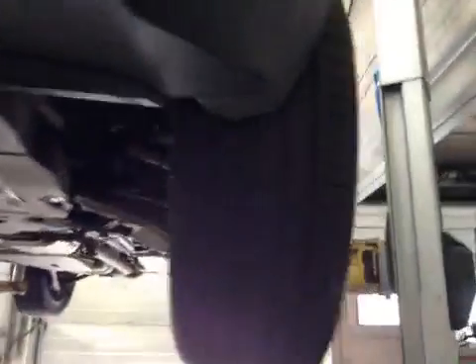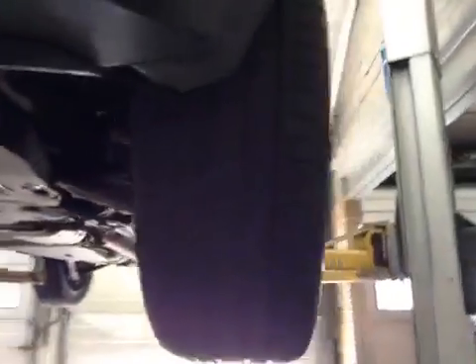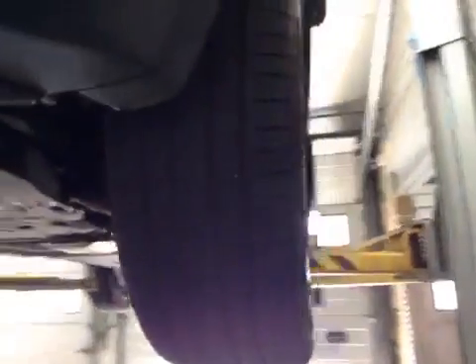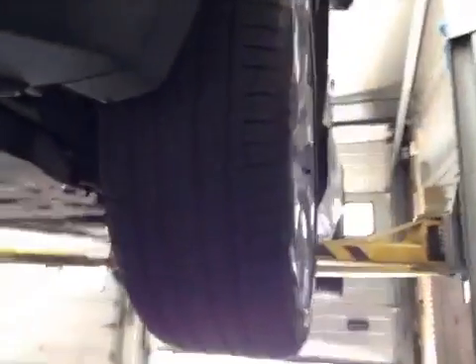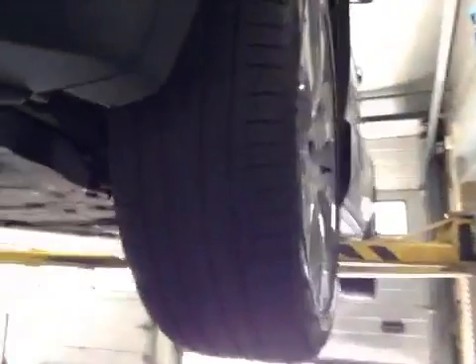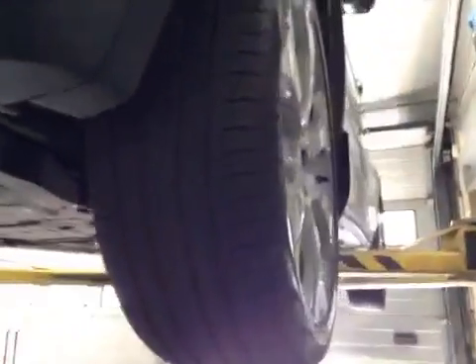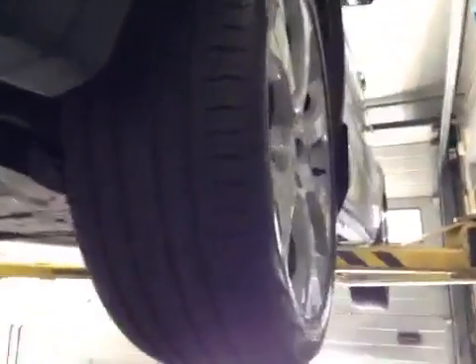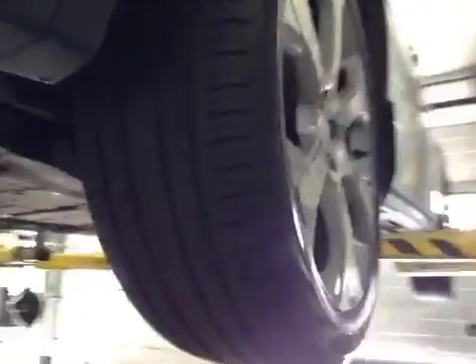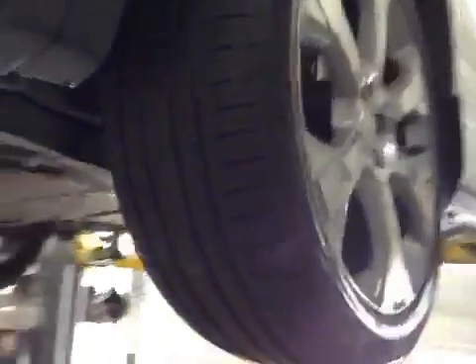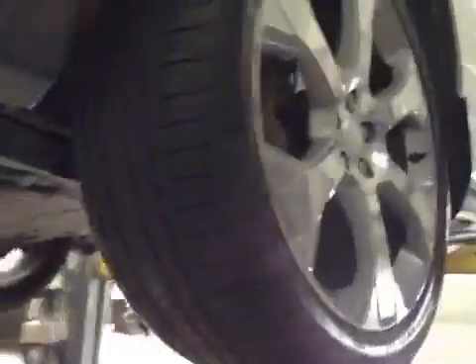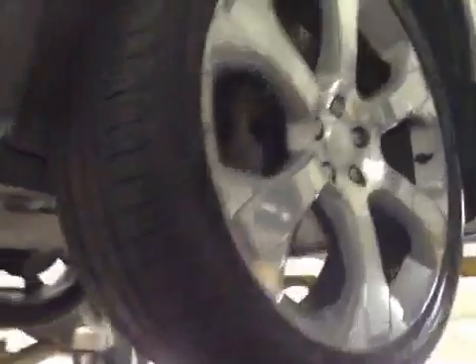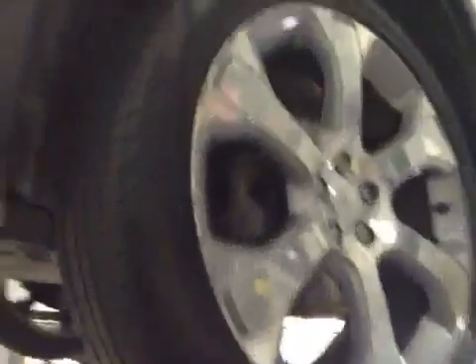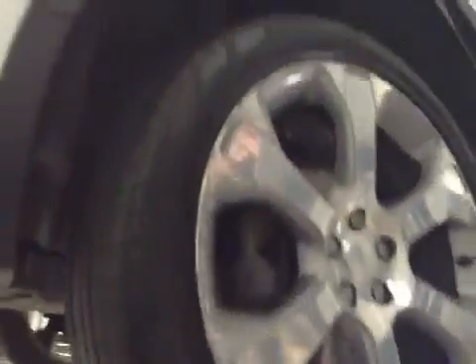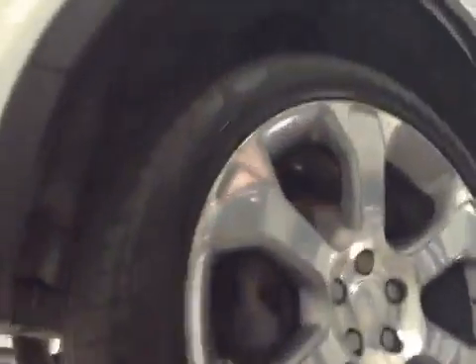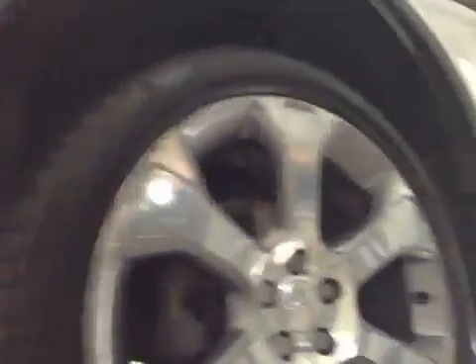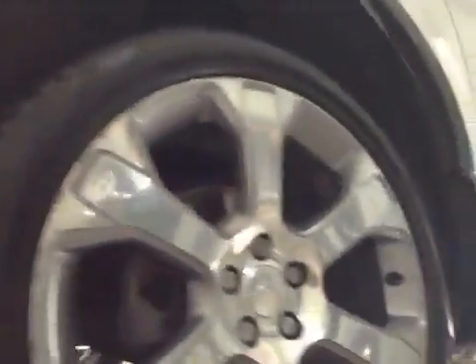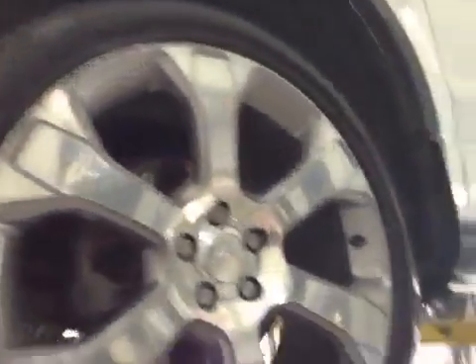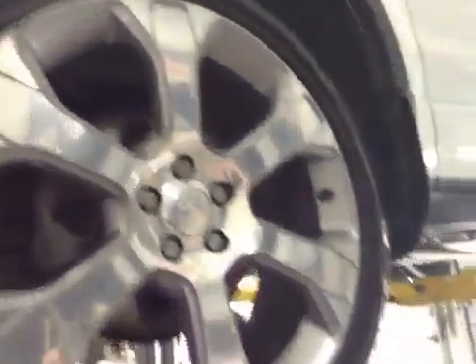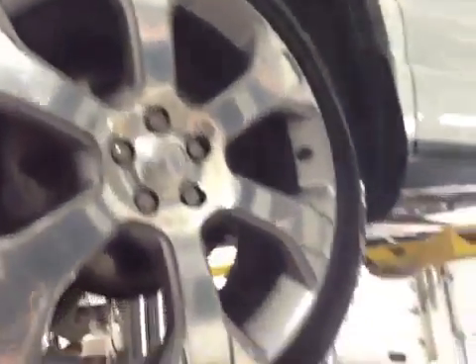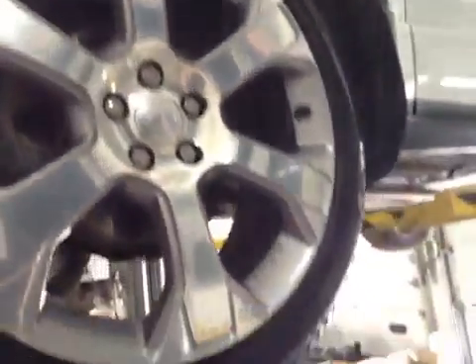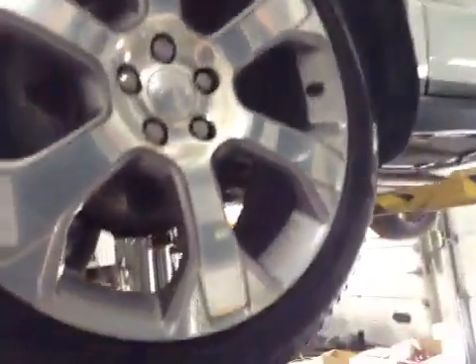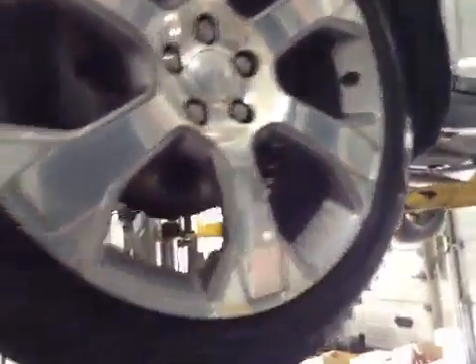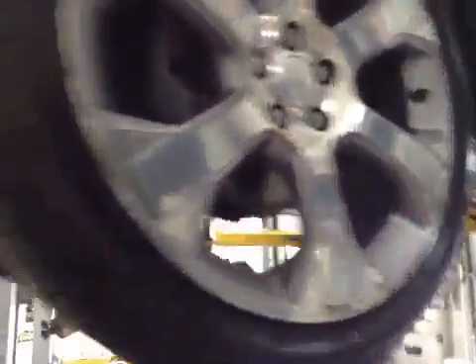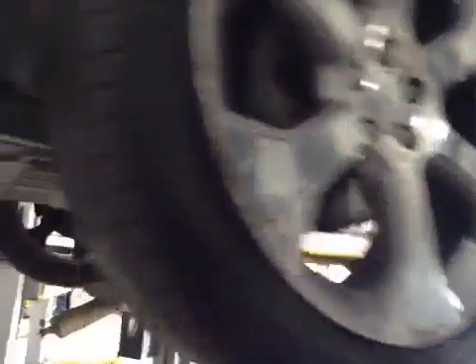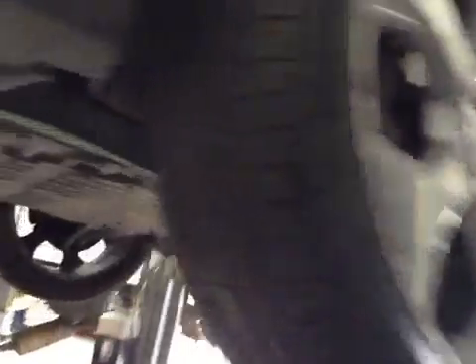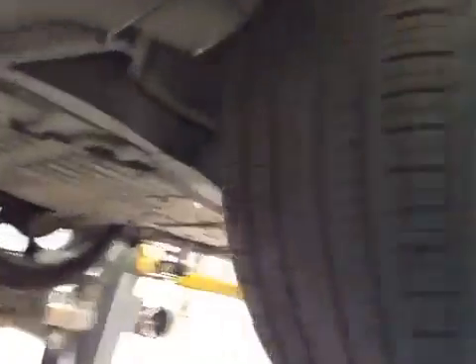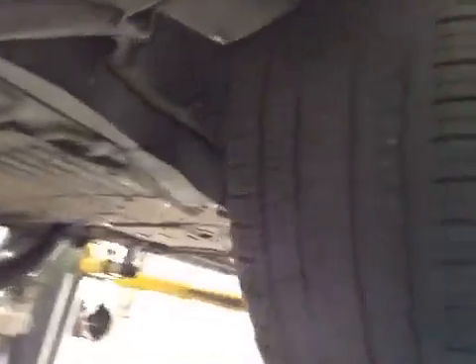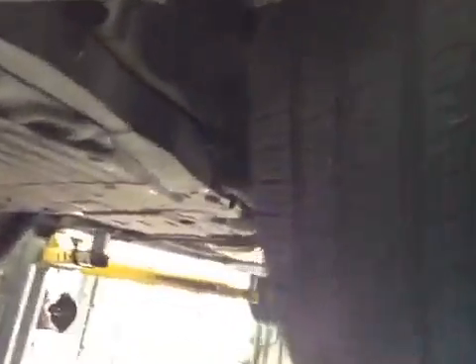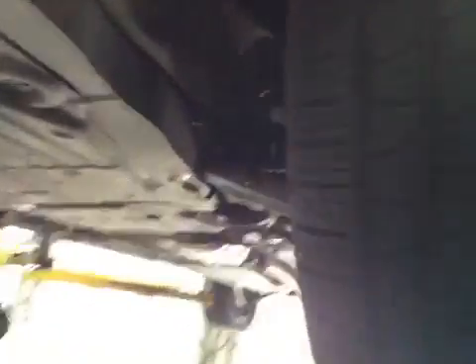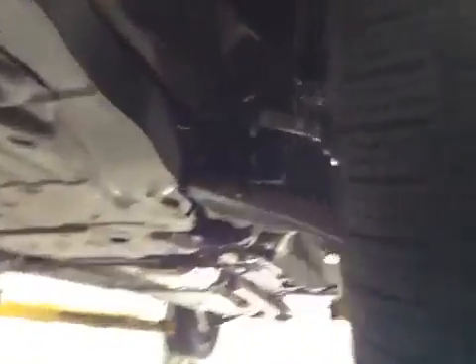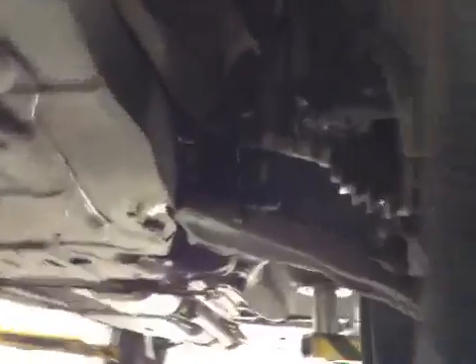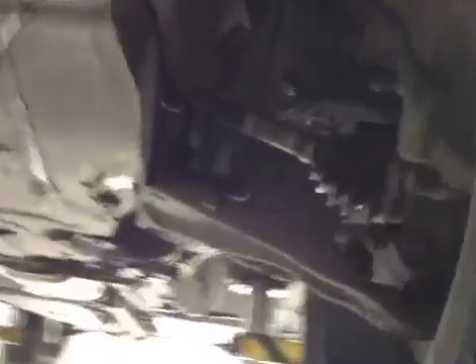Both front tyres are in the green section on the tread check. No cuts or bulges to the sidewalls. Front suspension appears in good order.